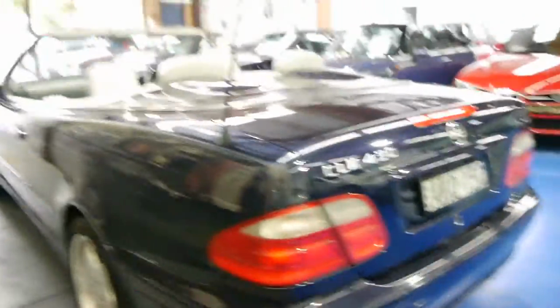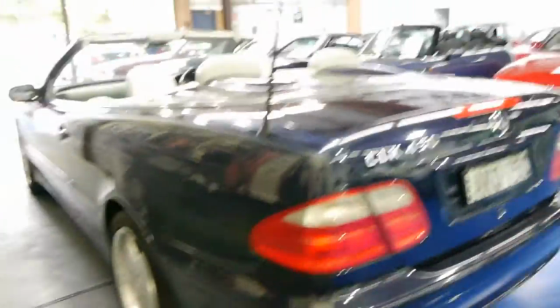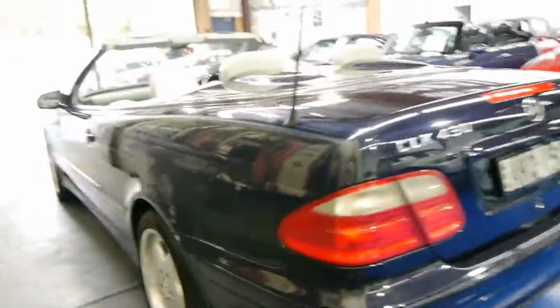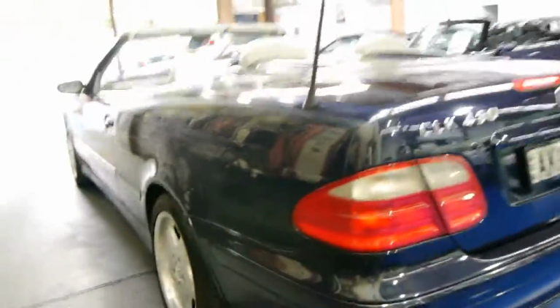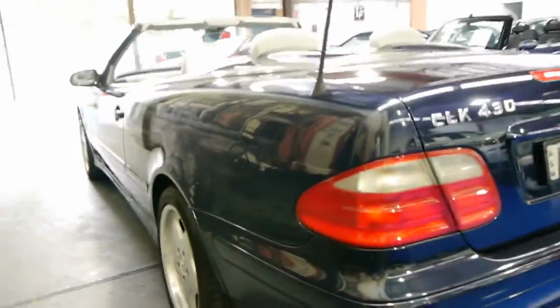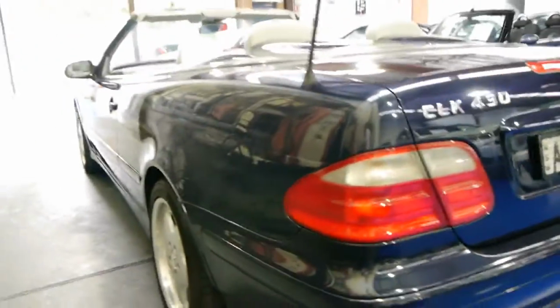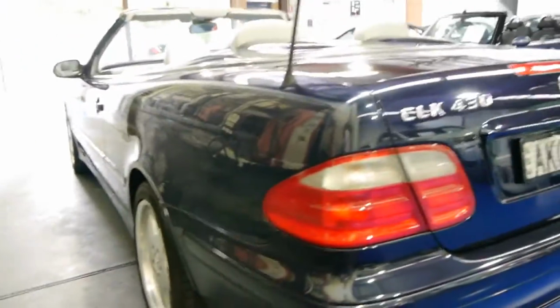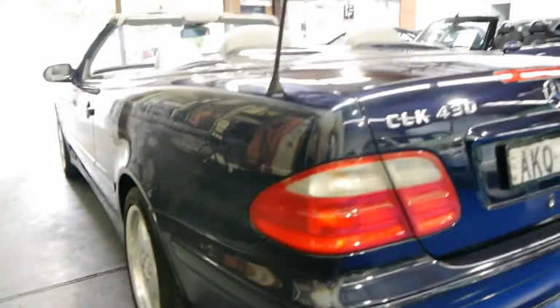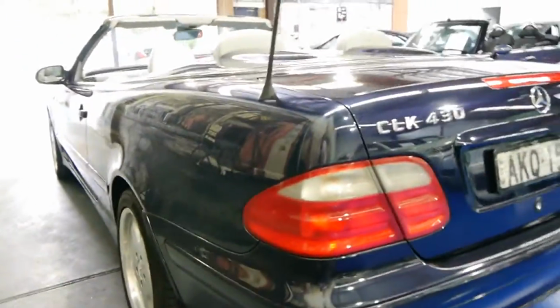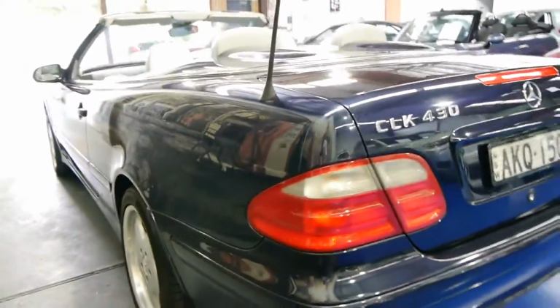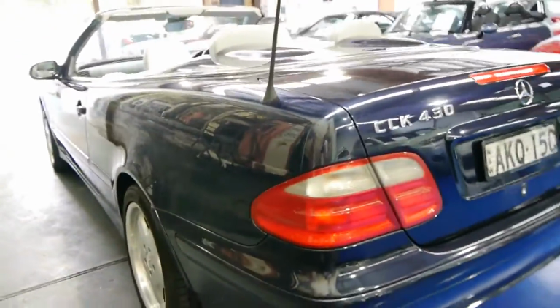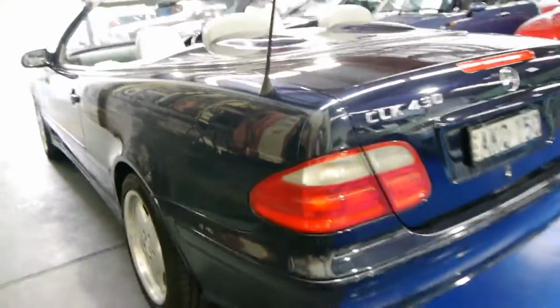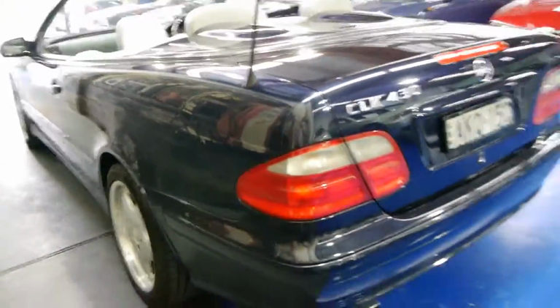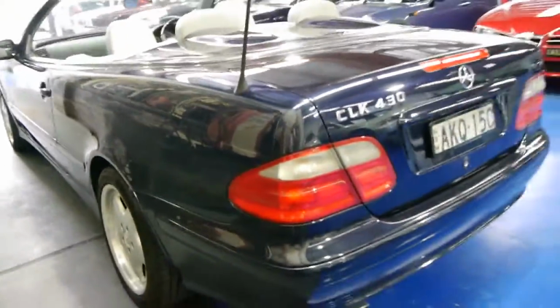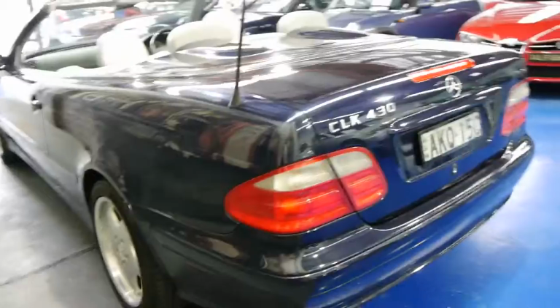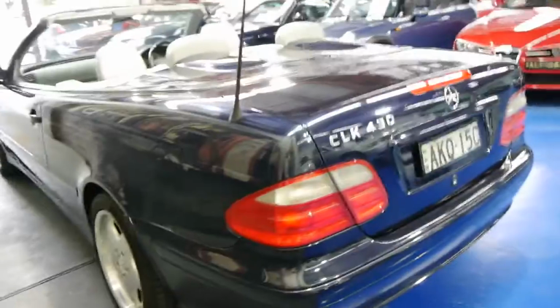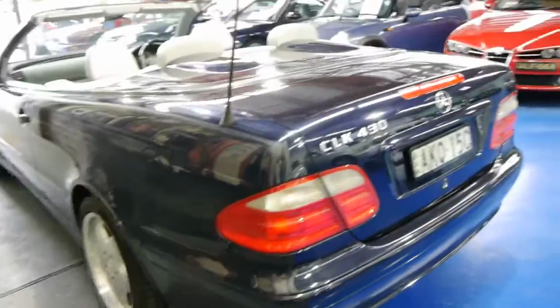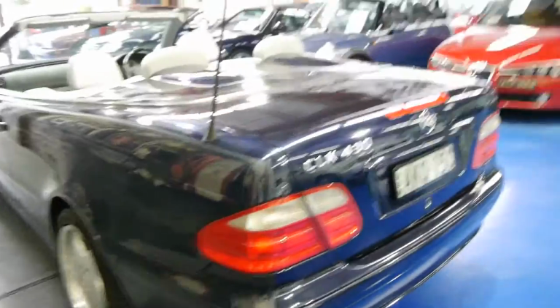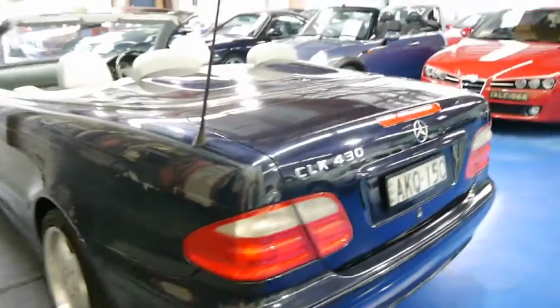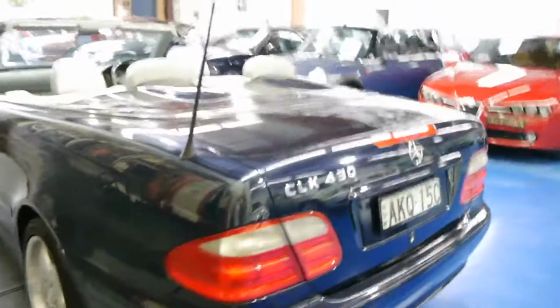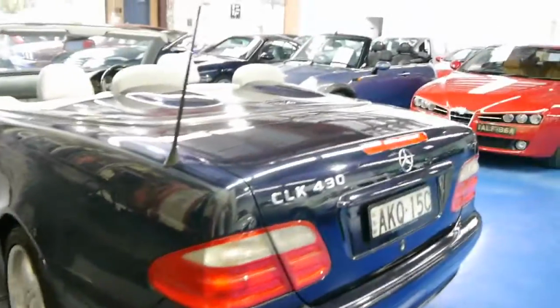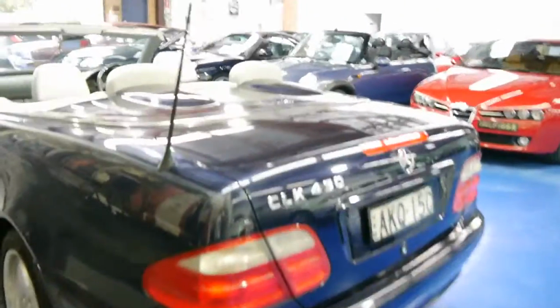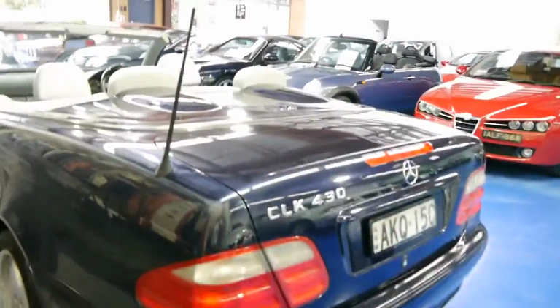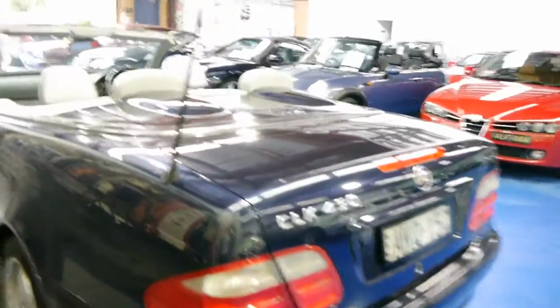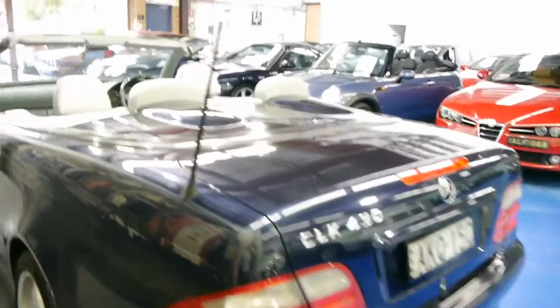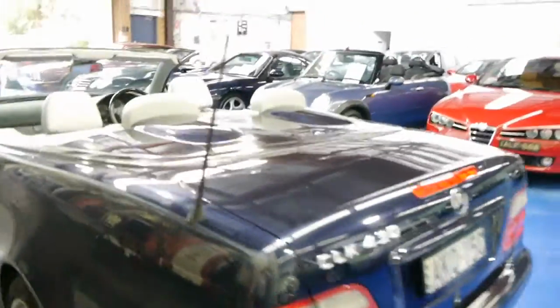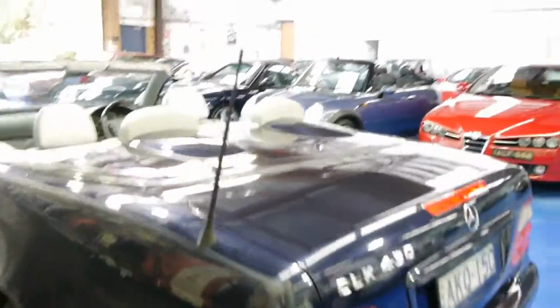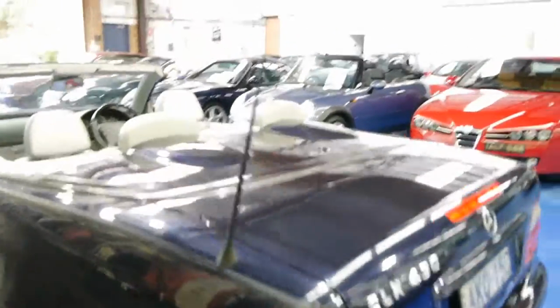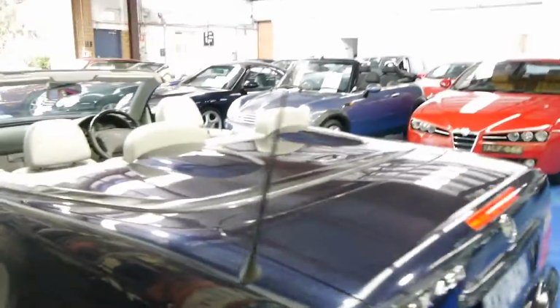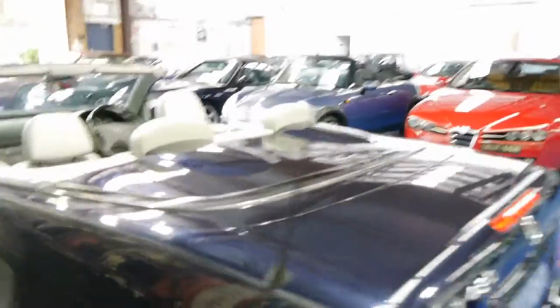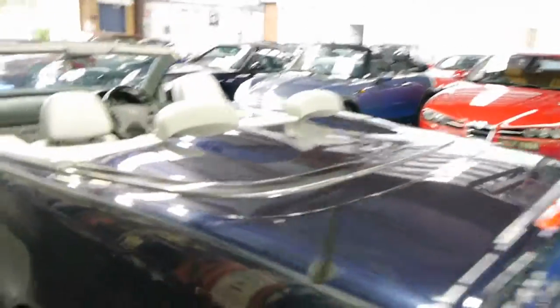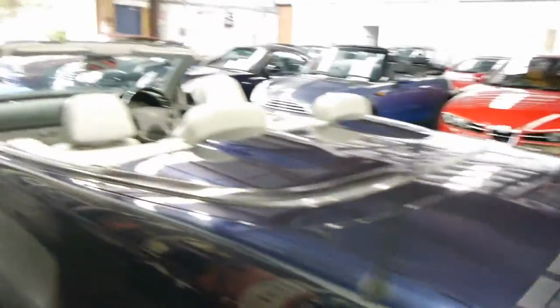Looking down the side, it really does look gun barrel straight. It's quite remarkable. All the tyres seem to be in very good condition also.